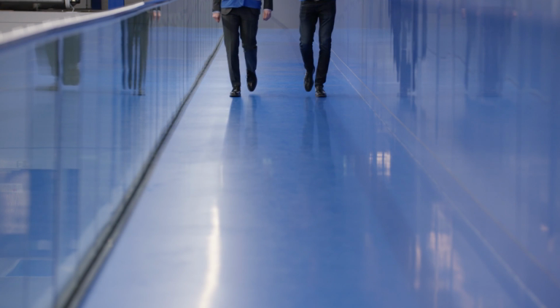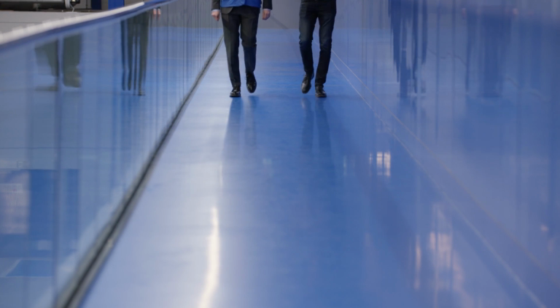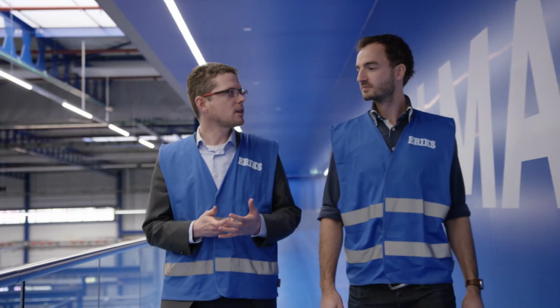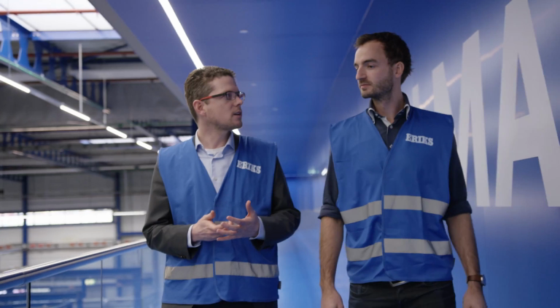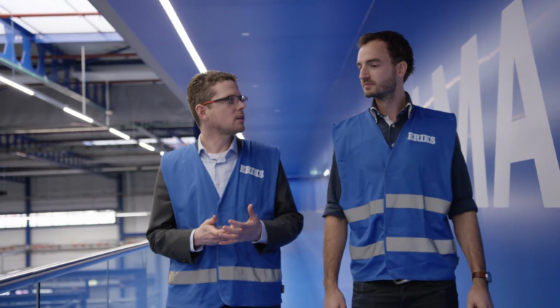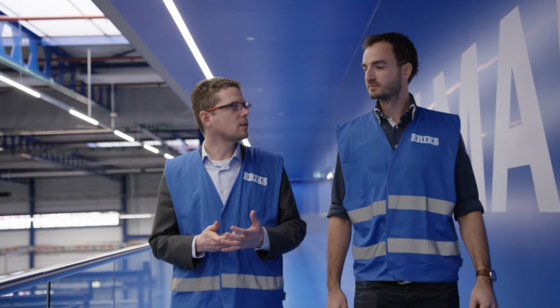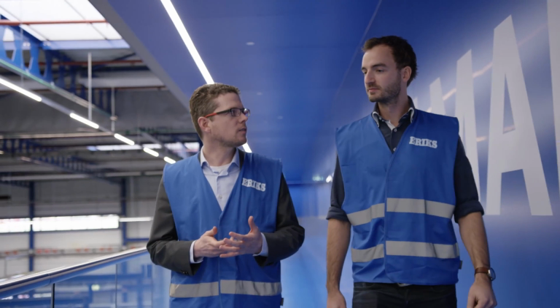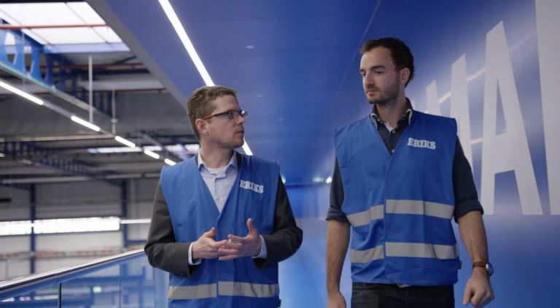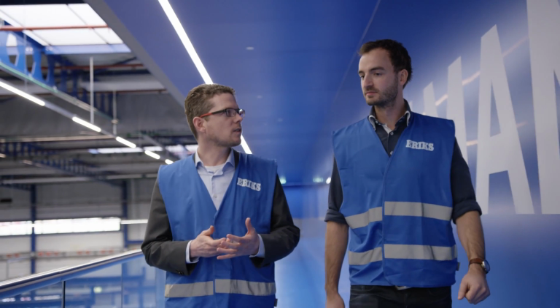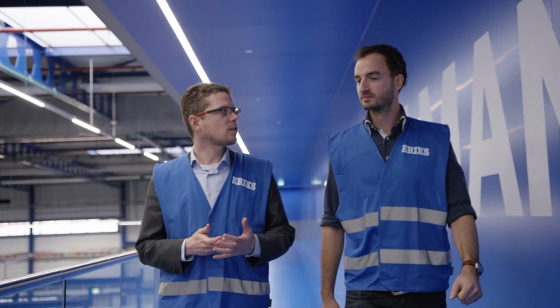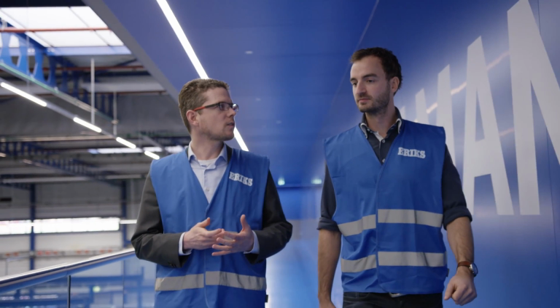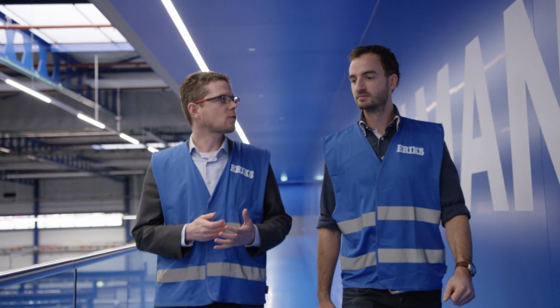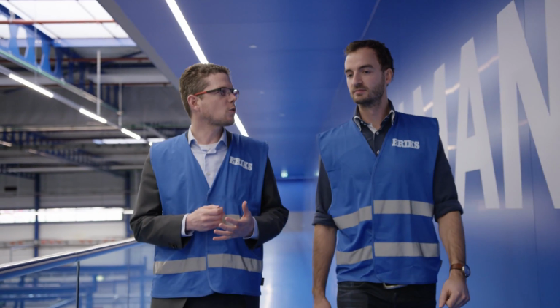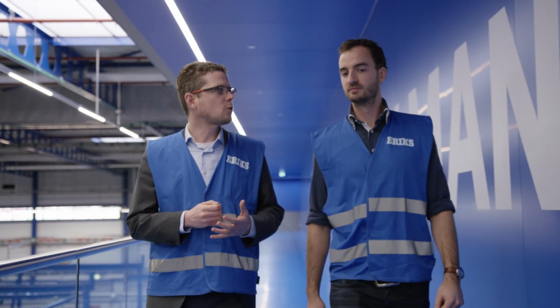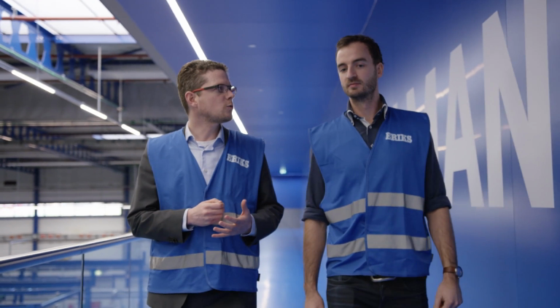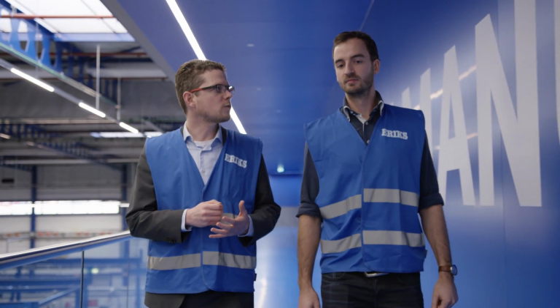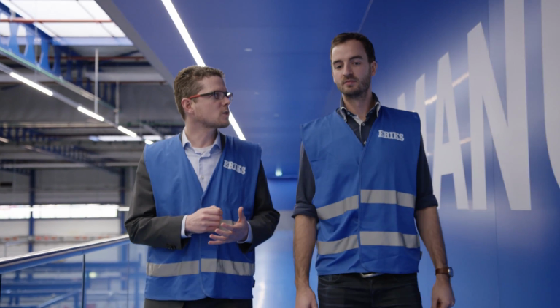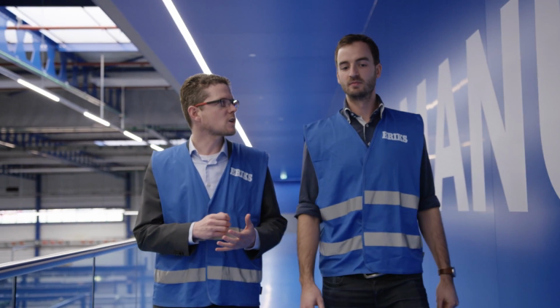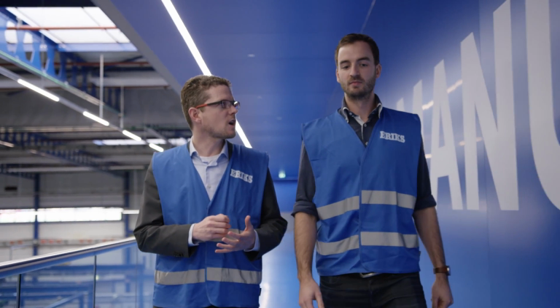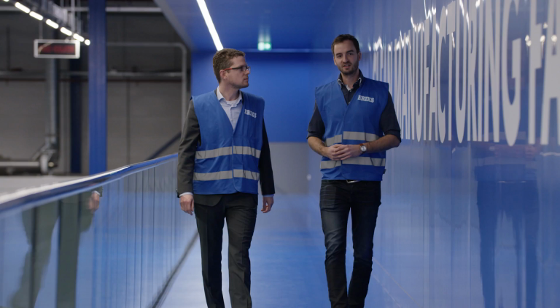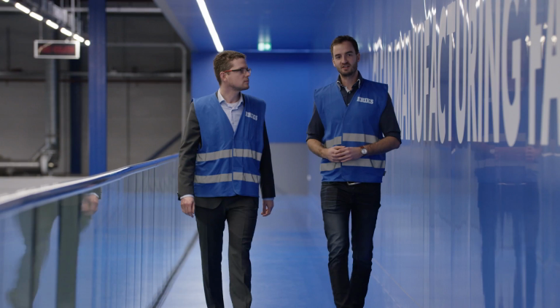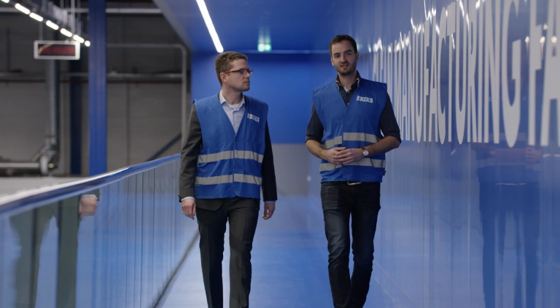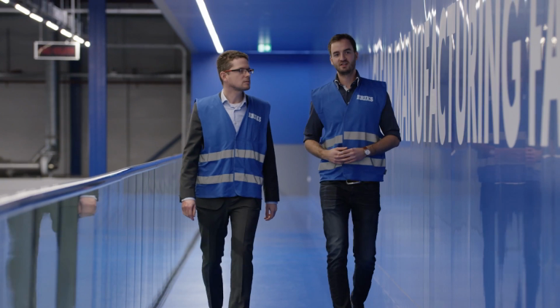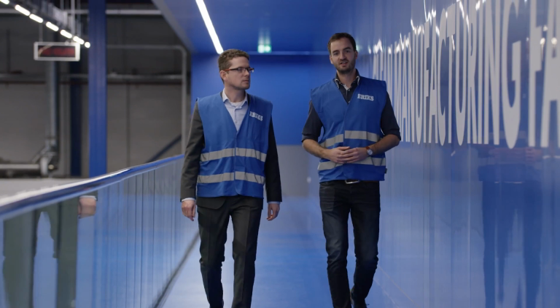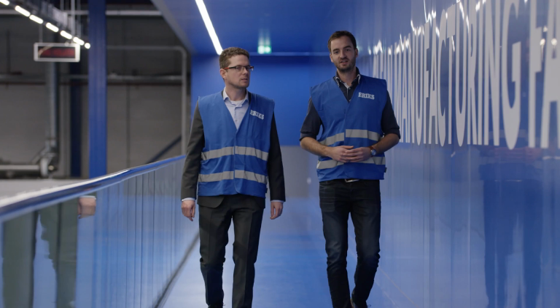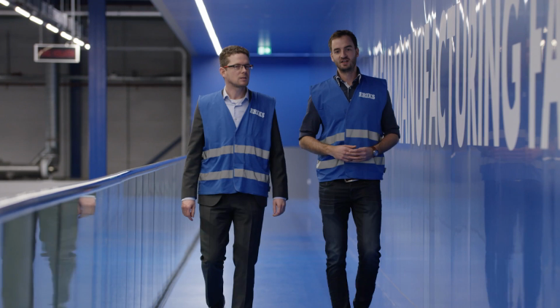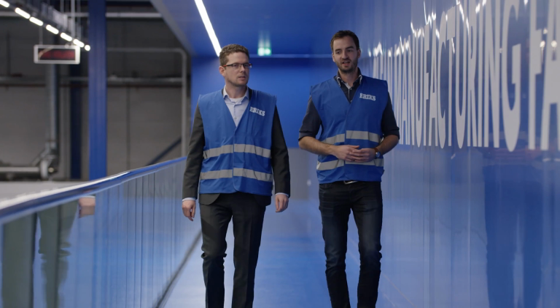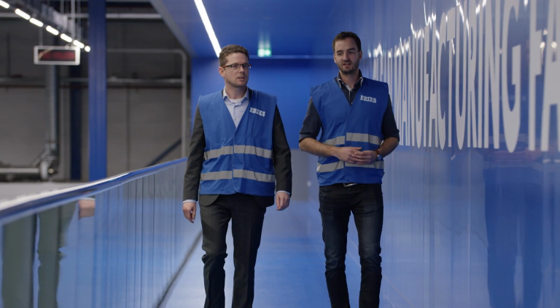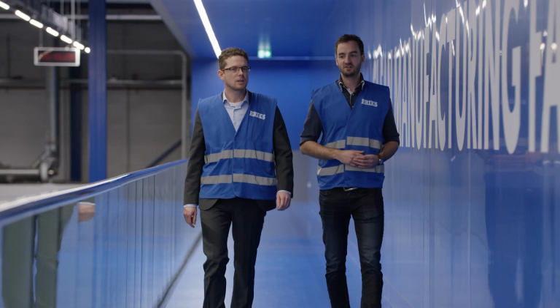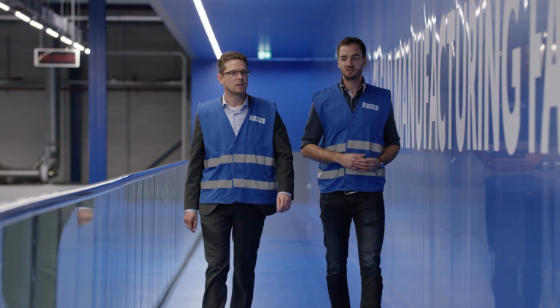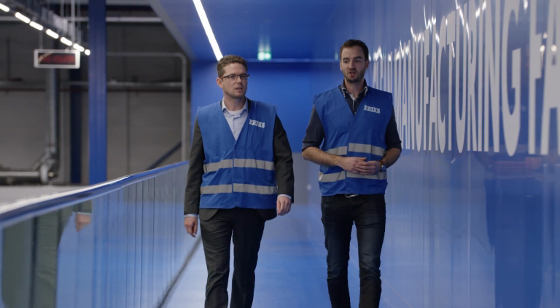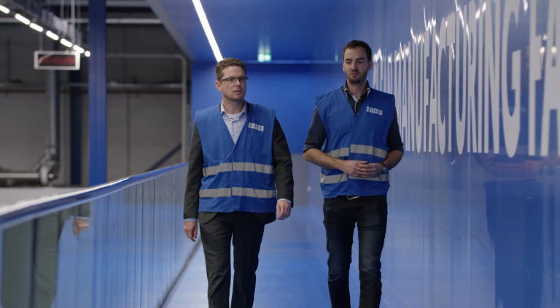My name is Joop van der Zanden. I'm head of technology within the Netherlands and also responsible for additive manufacturing.